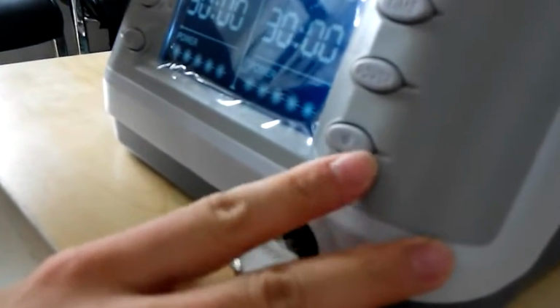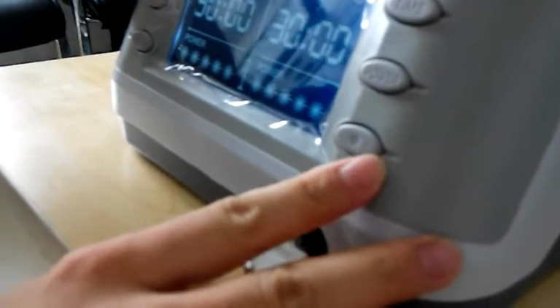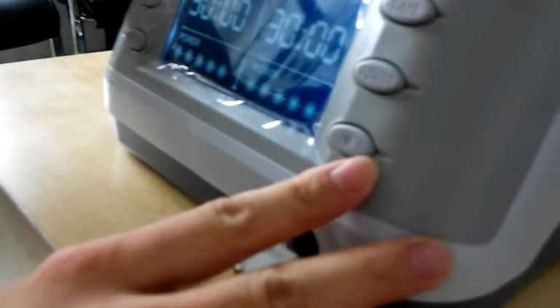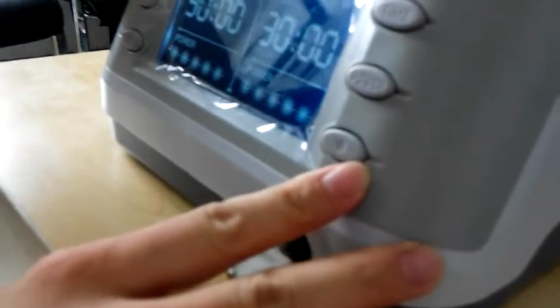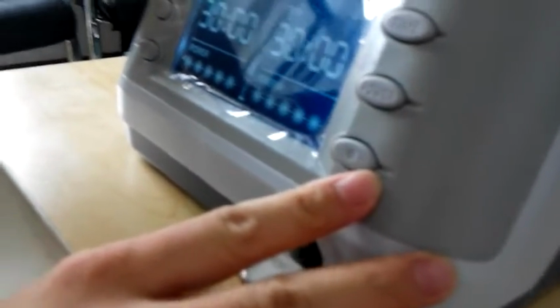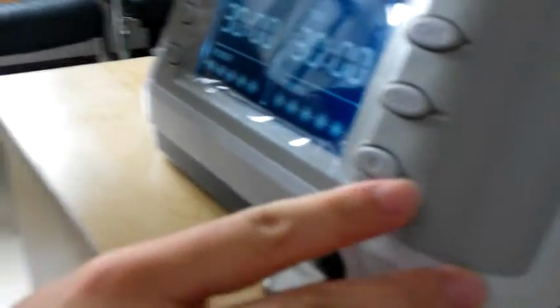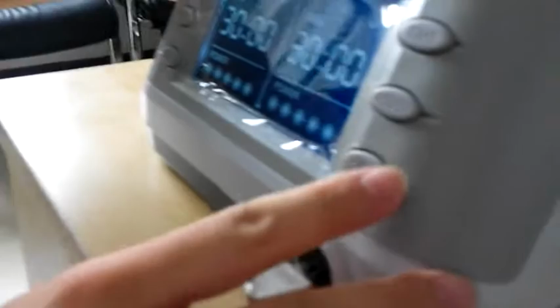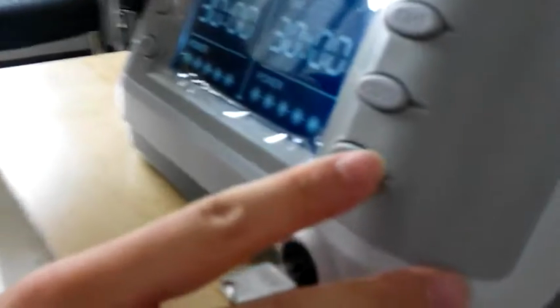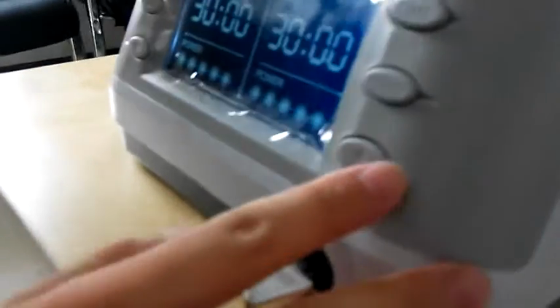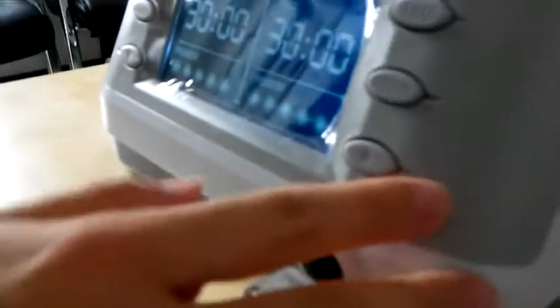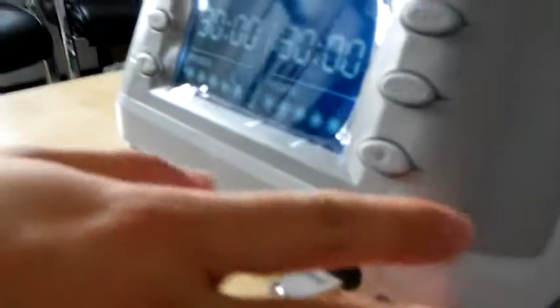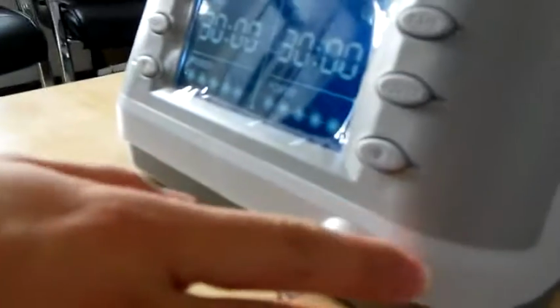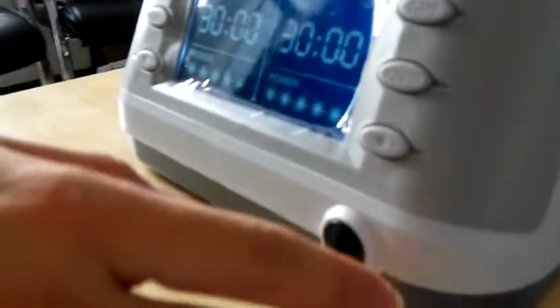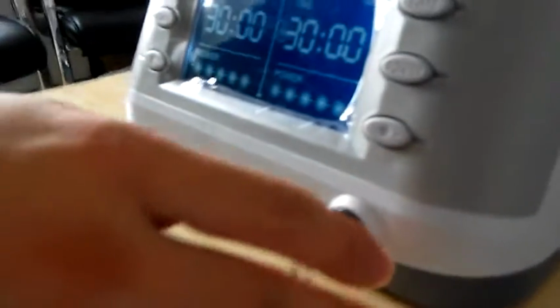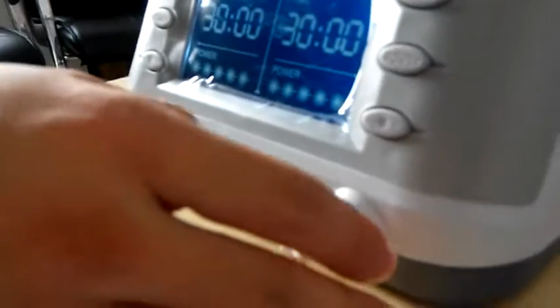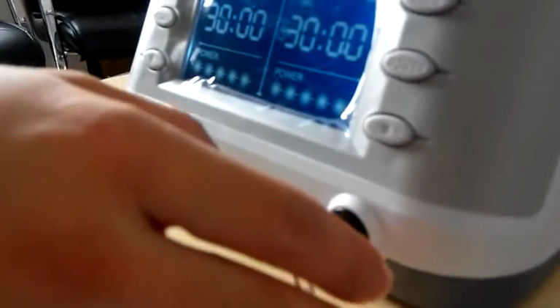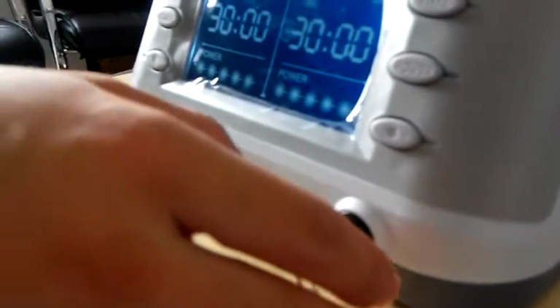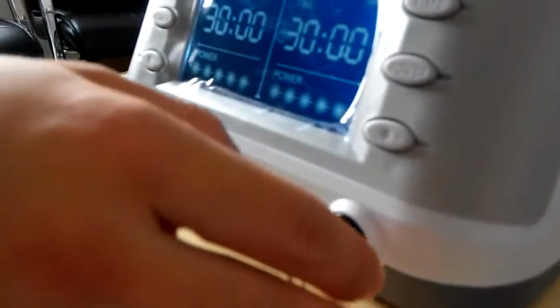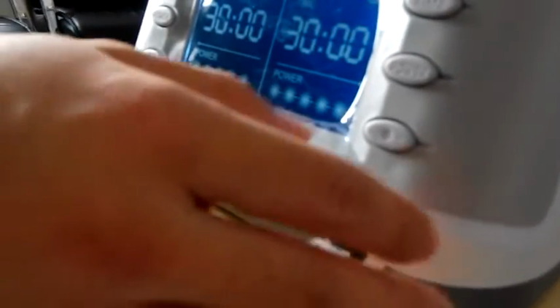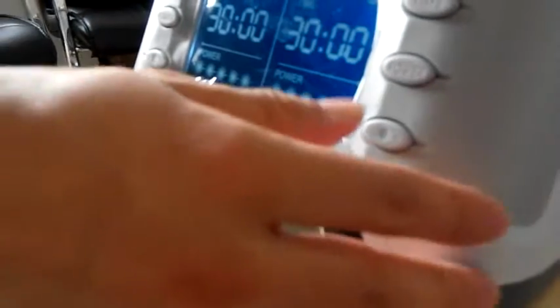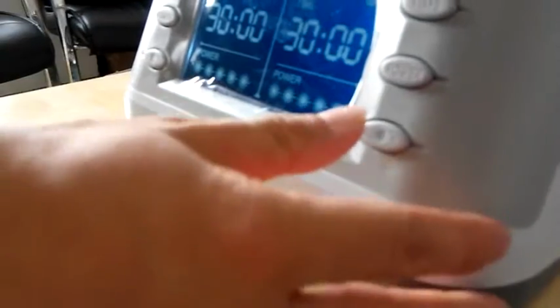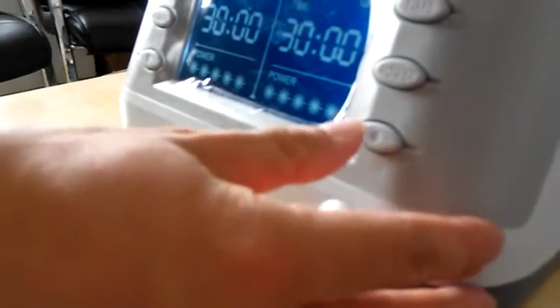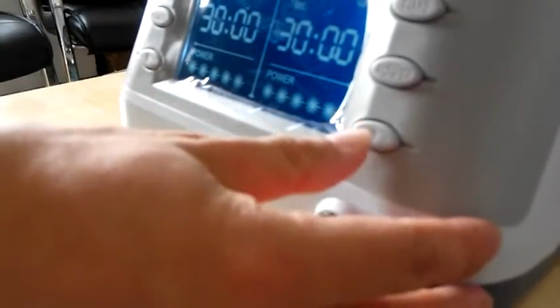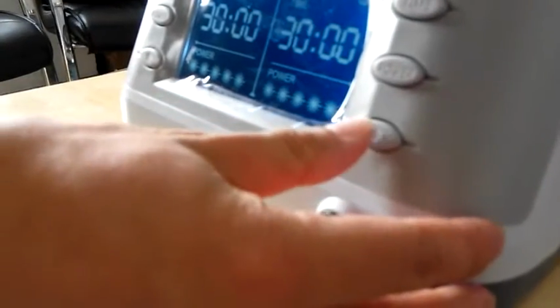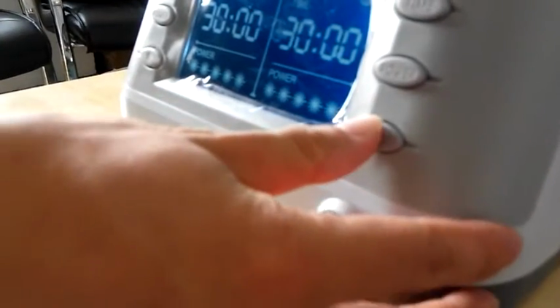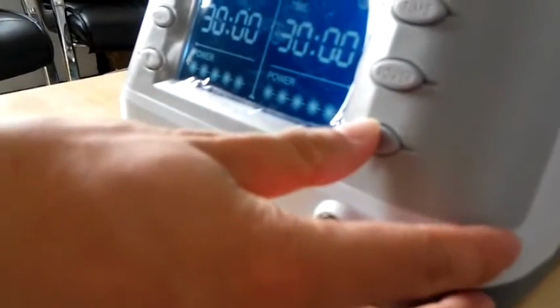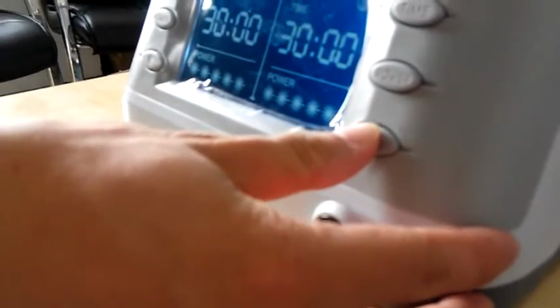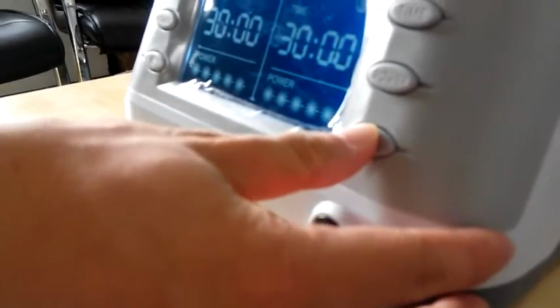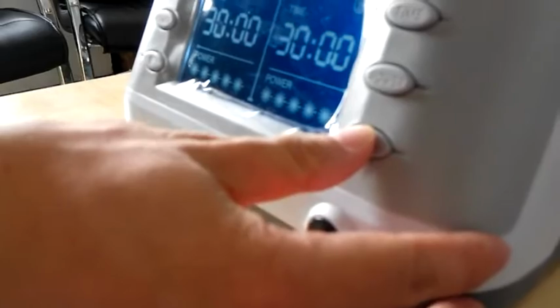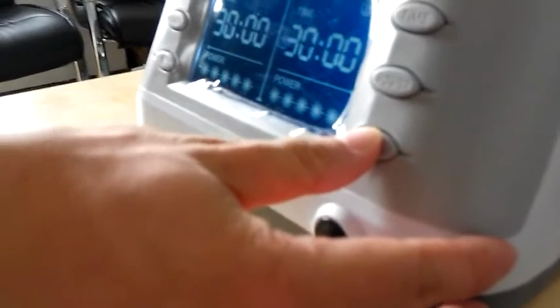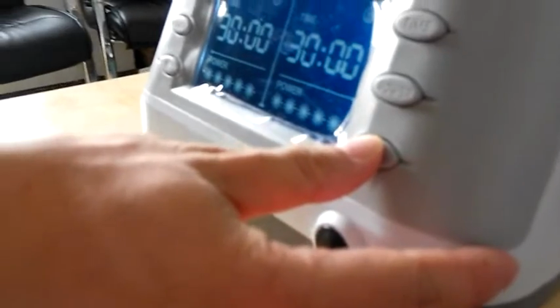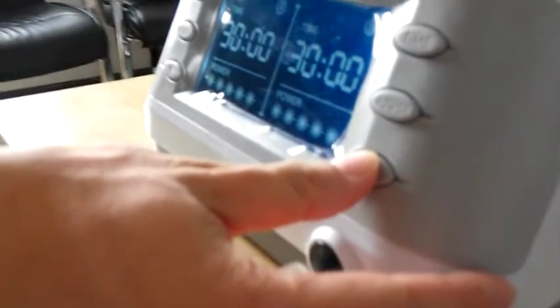Then the last step is to press the start button to let it work.